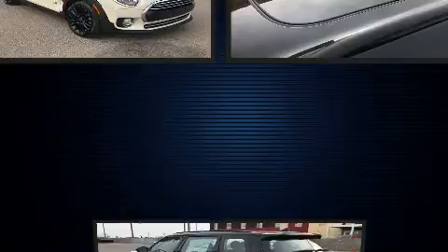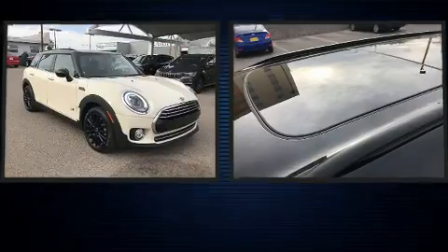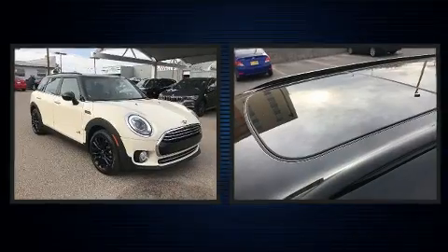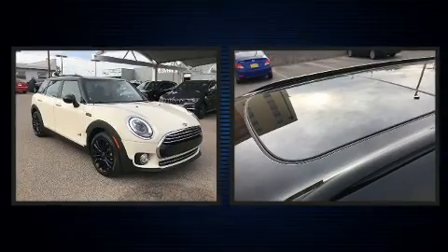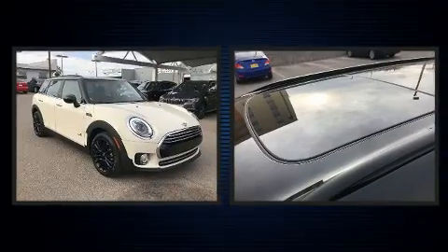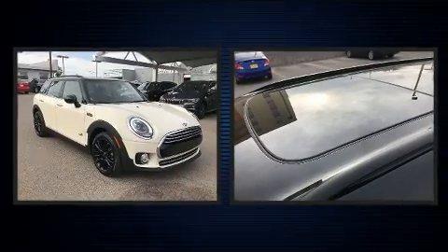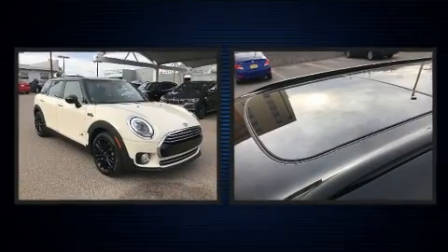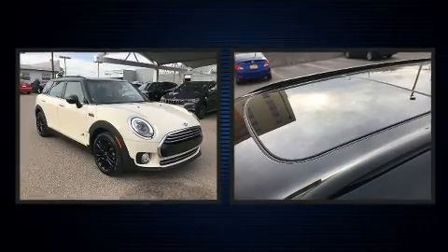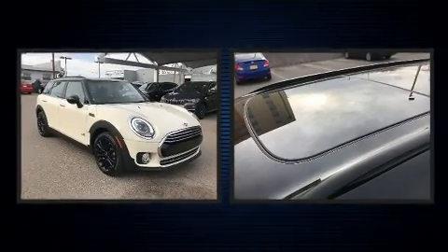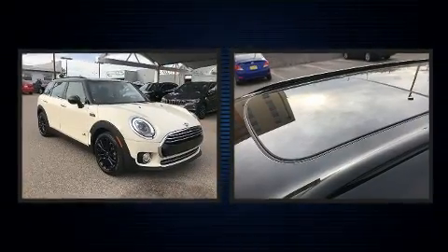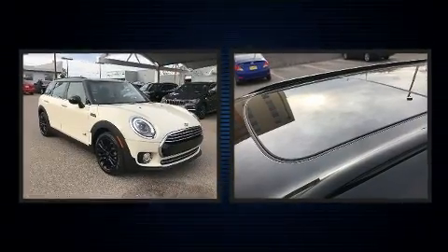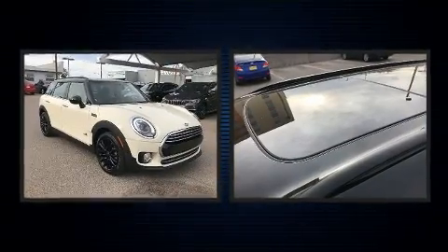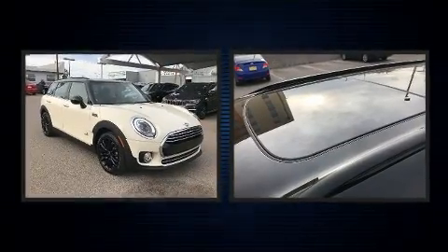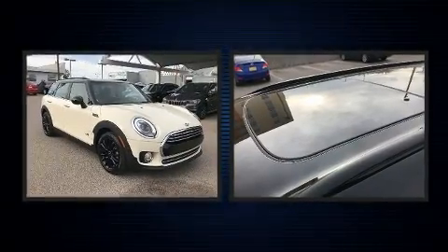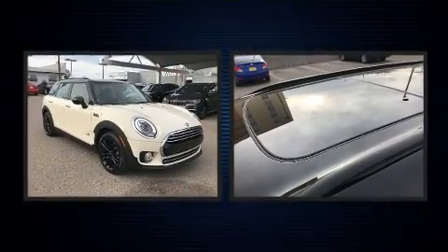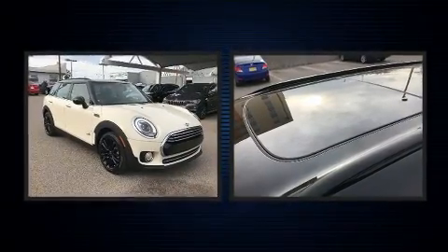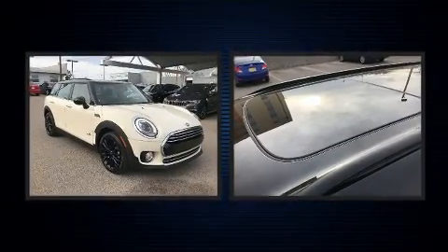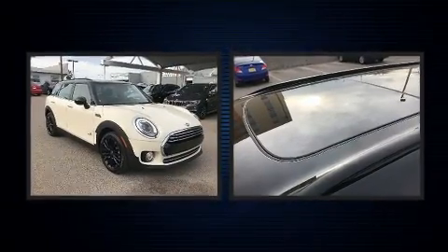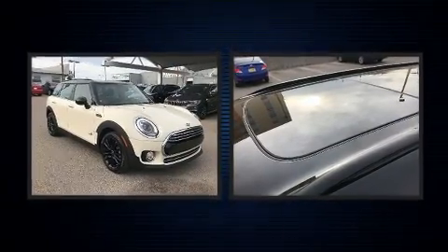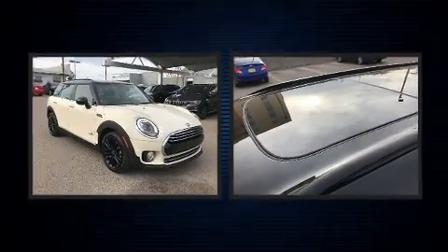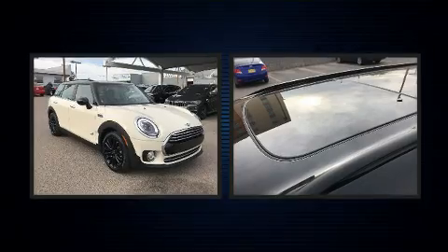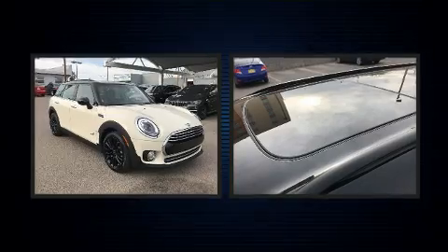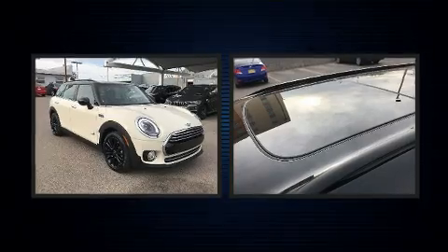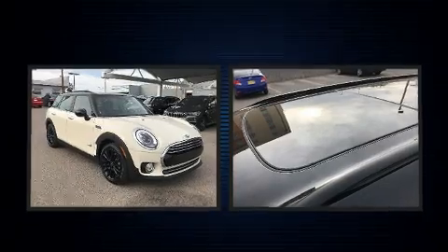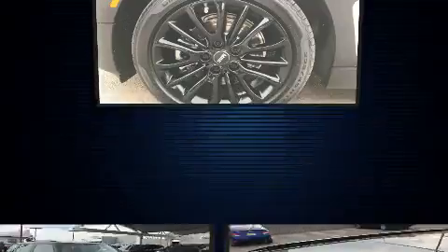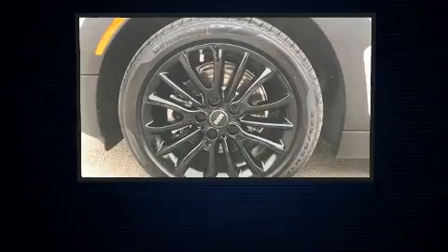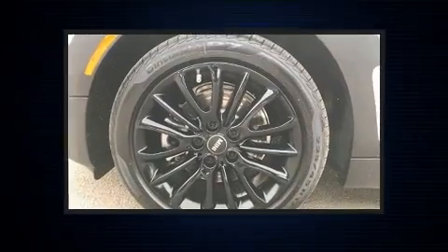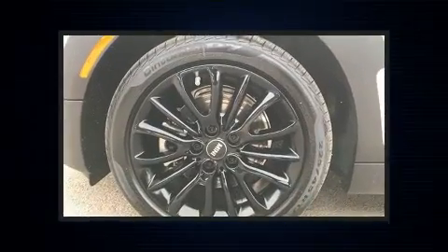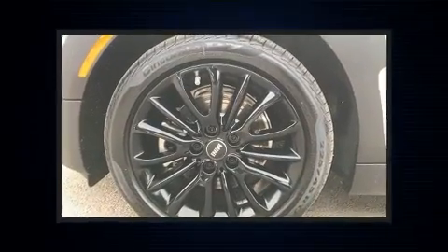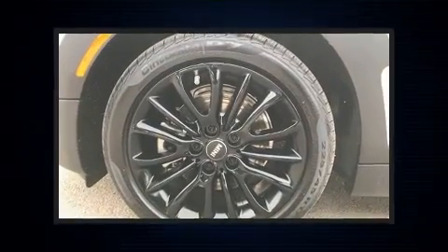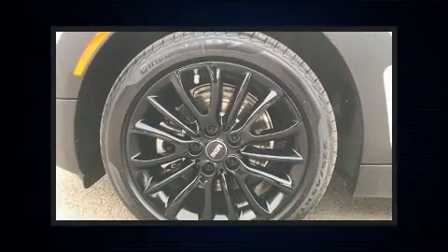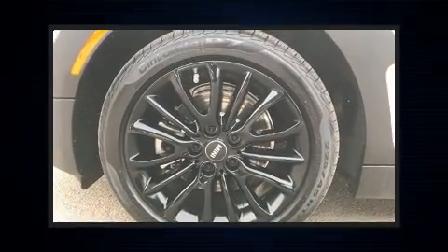It includes power seats, automatic dimming door mirrors, heated seats, and seat memory.